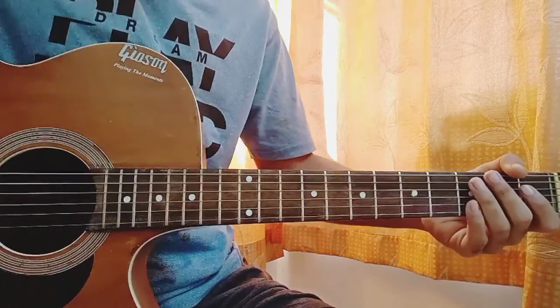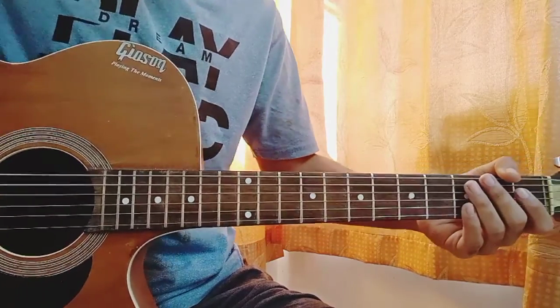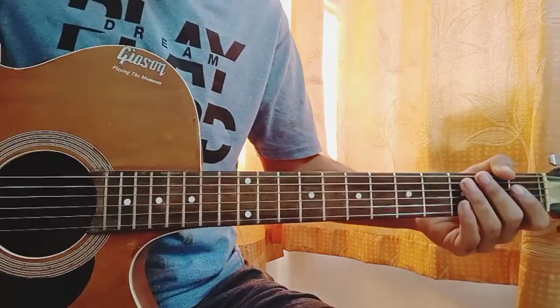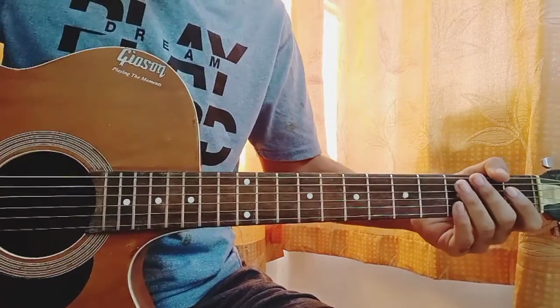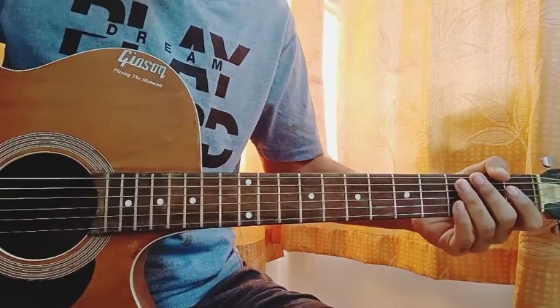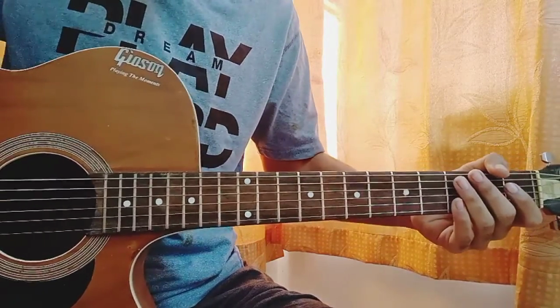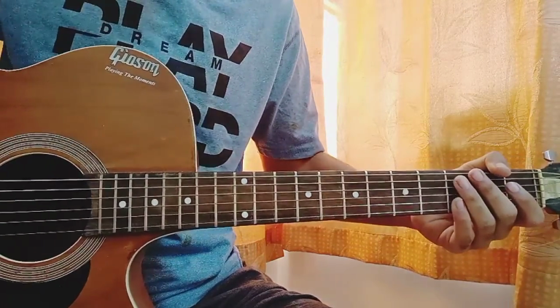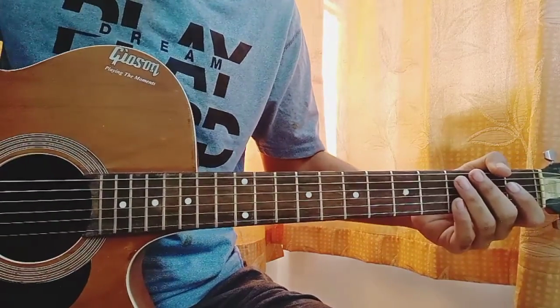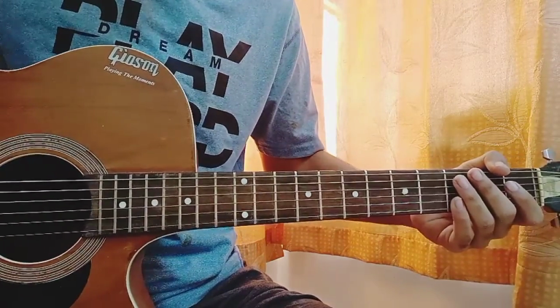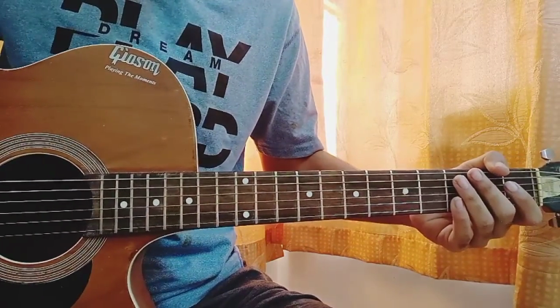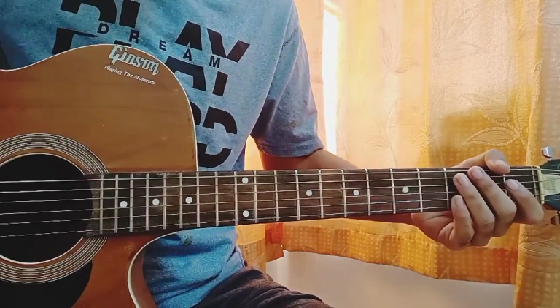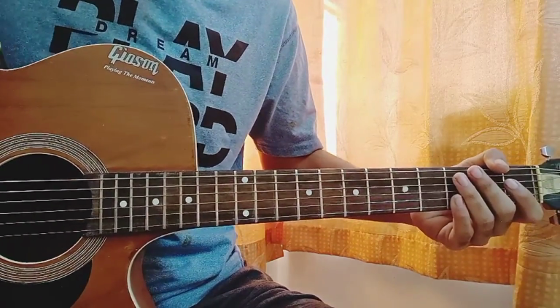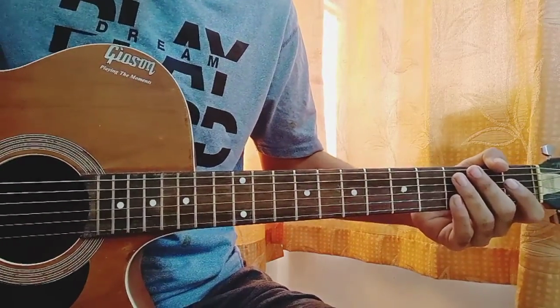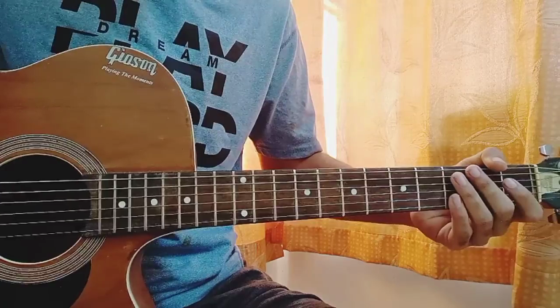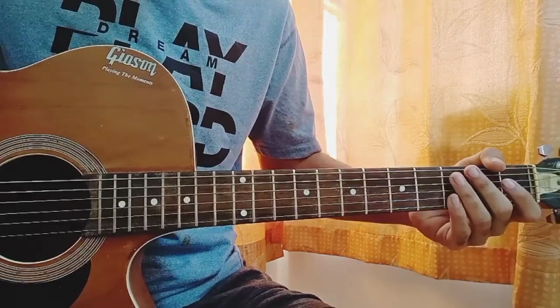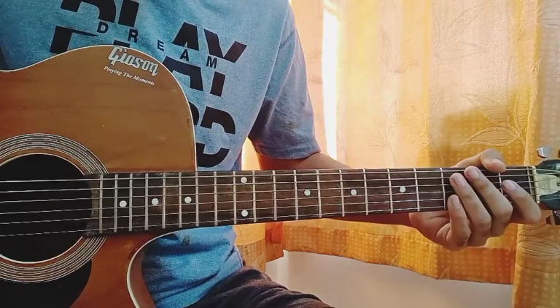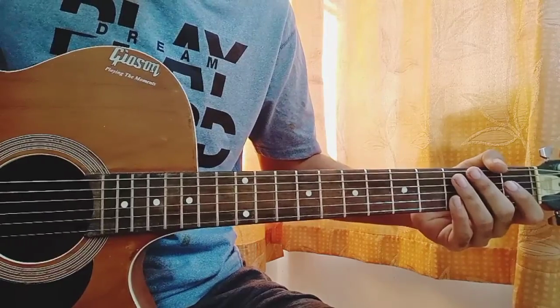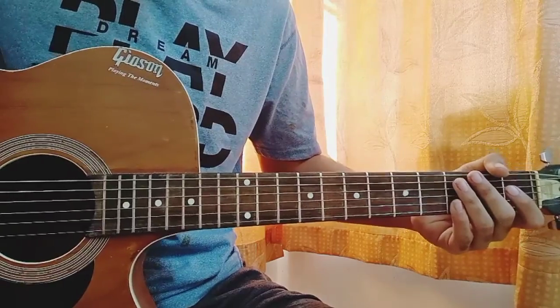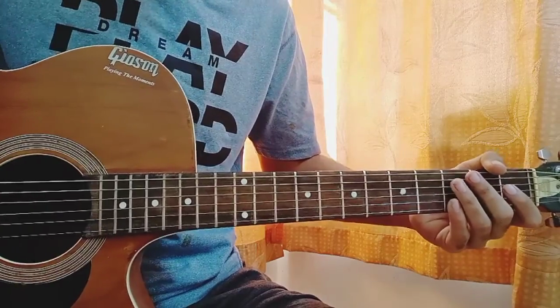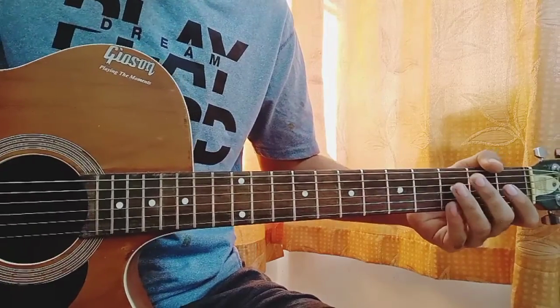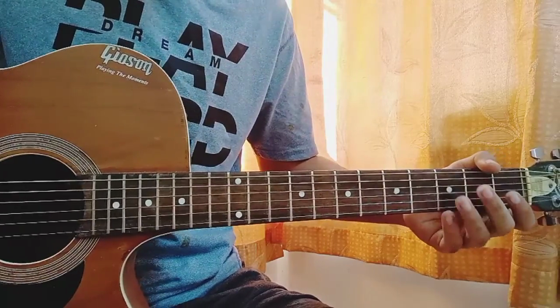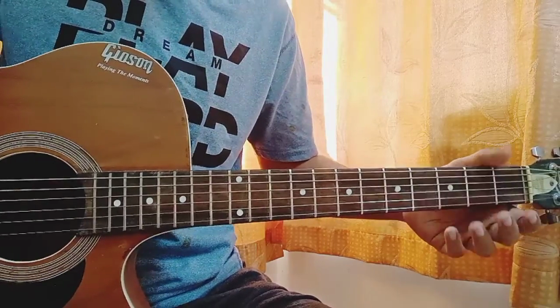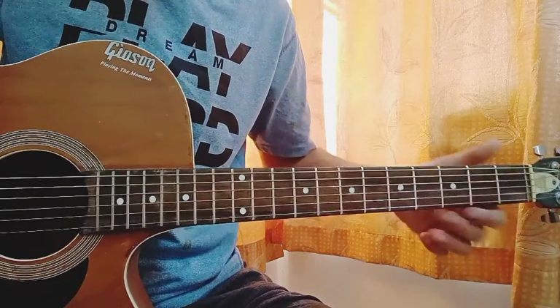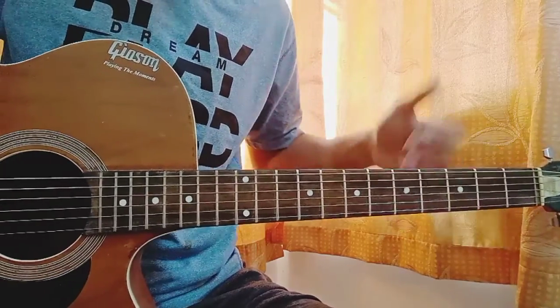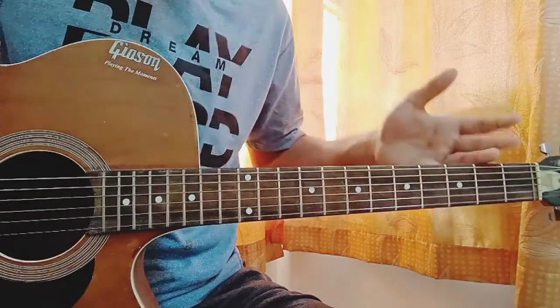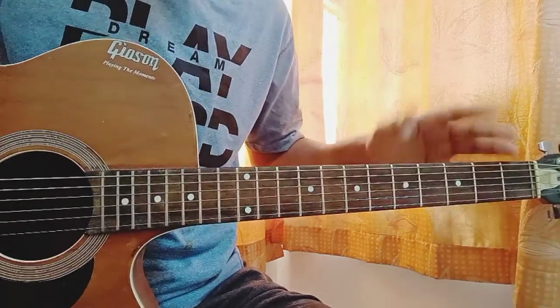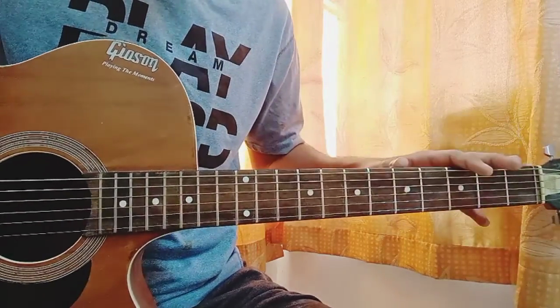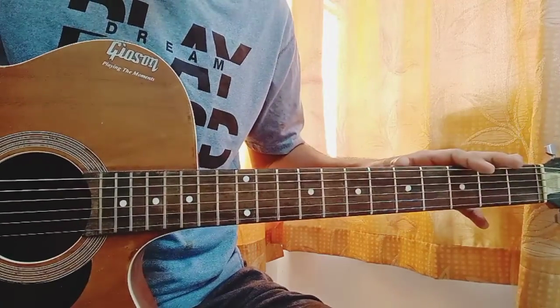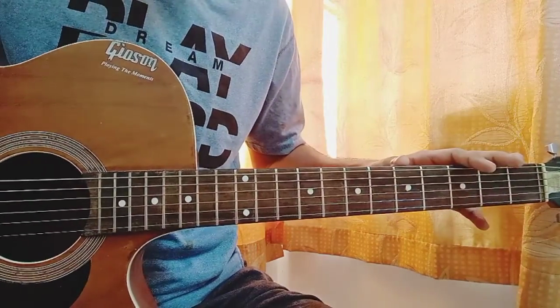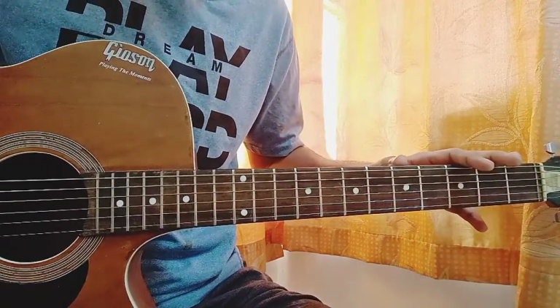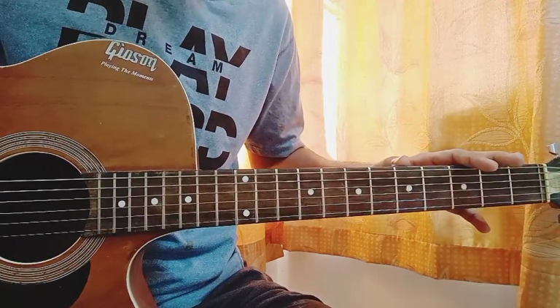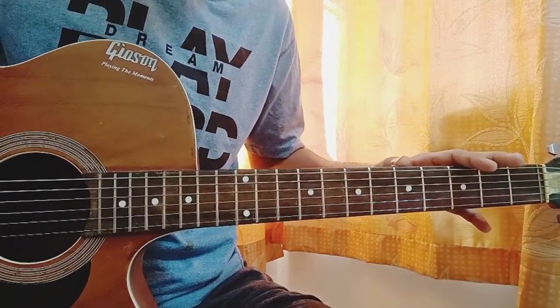What's up guys, let's quickly have a look at Air Buddy by Lil Baby. For this song we got no capo and it's in standard tuning.